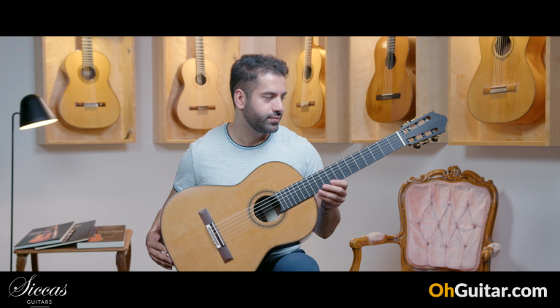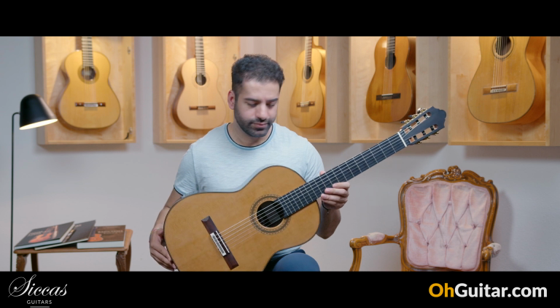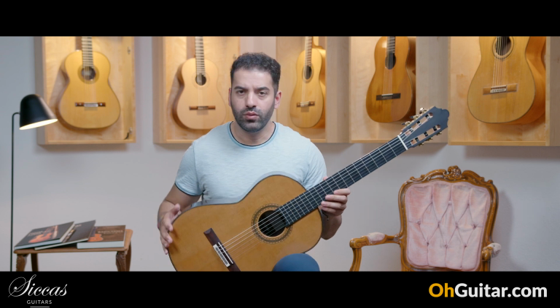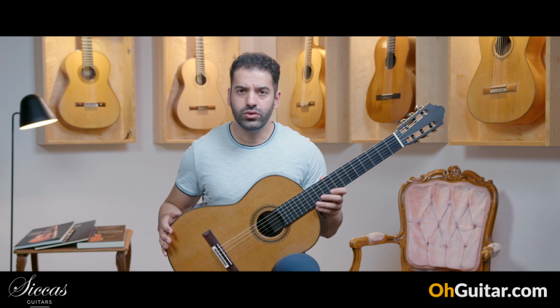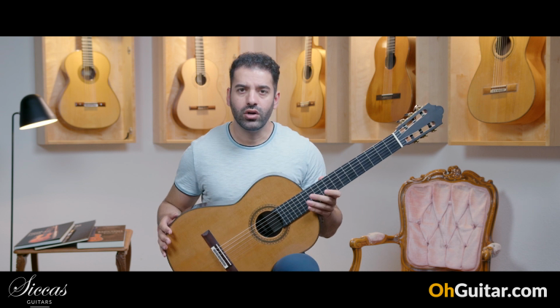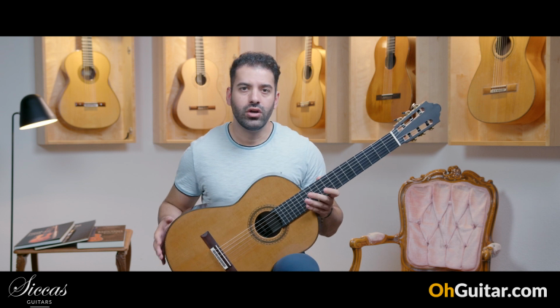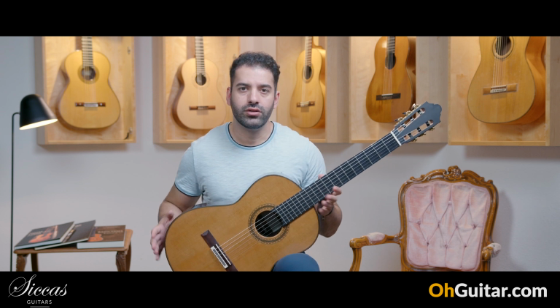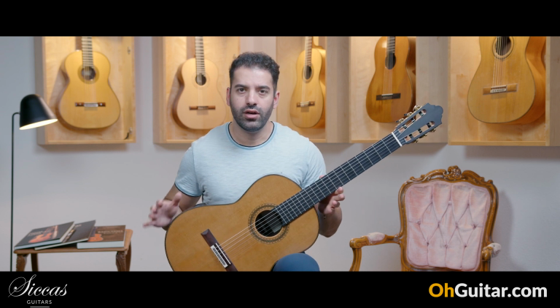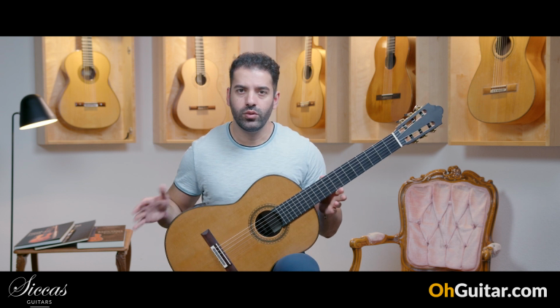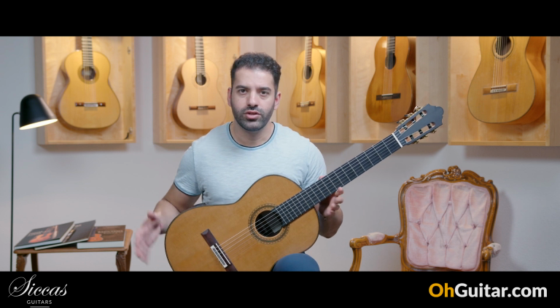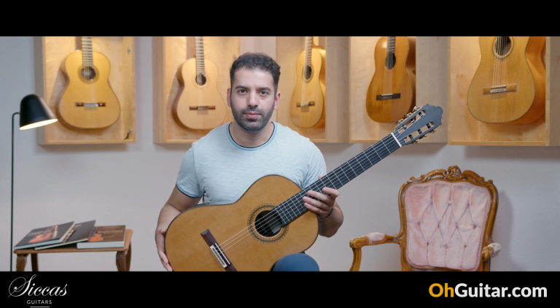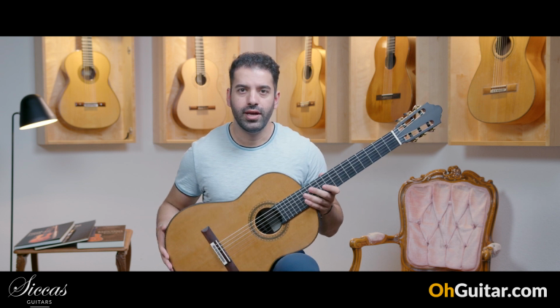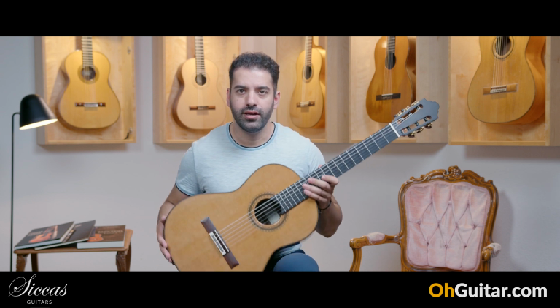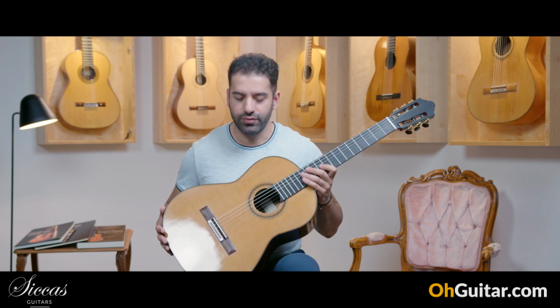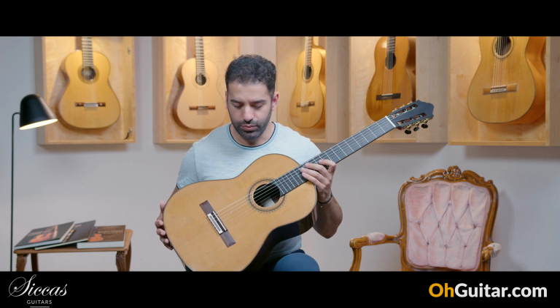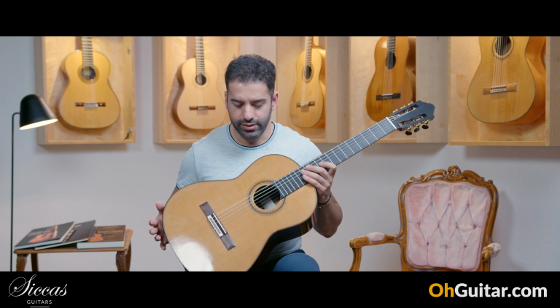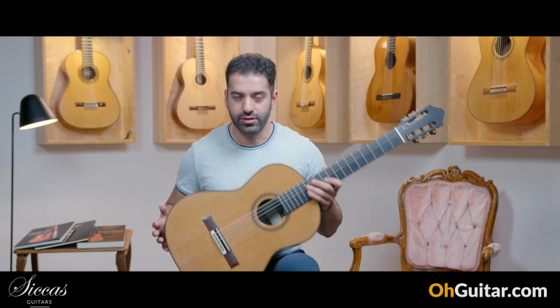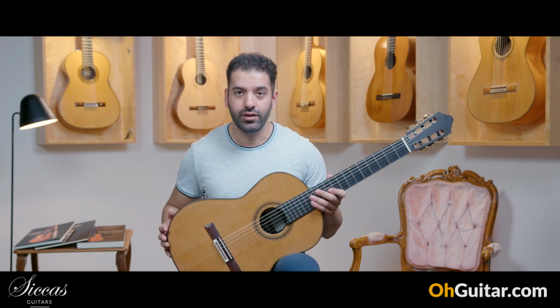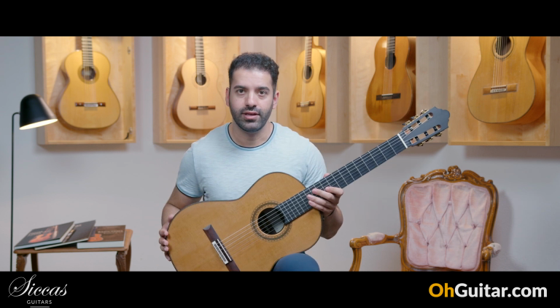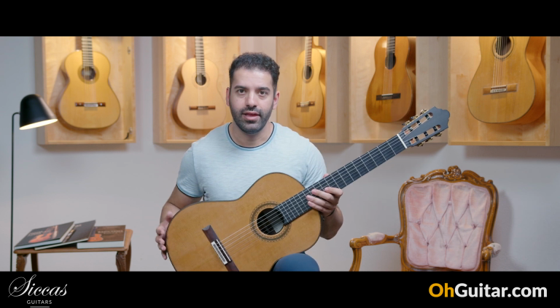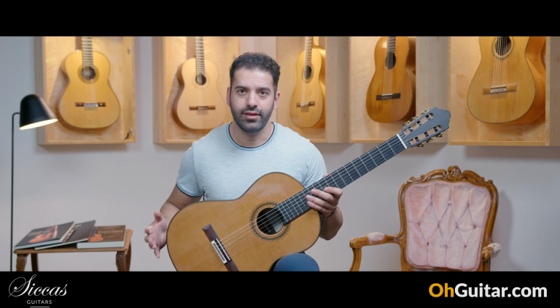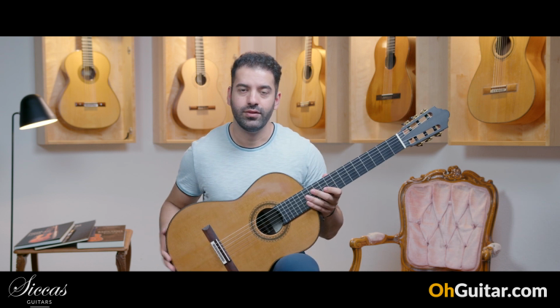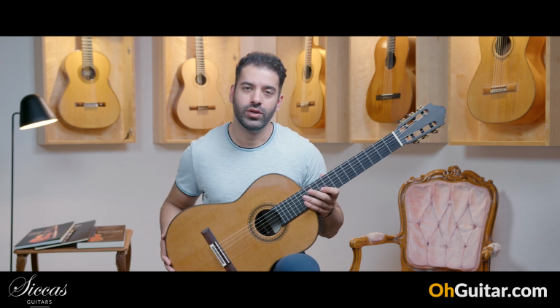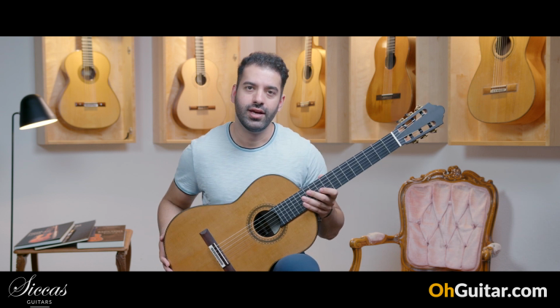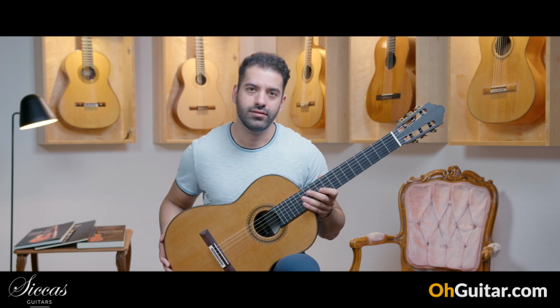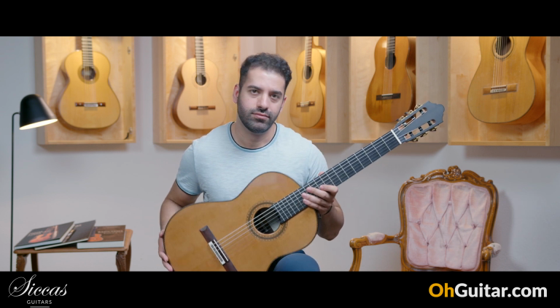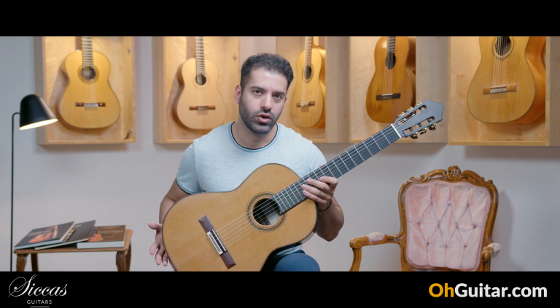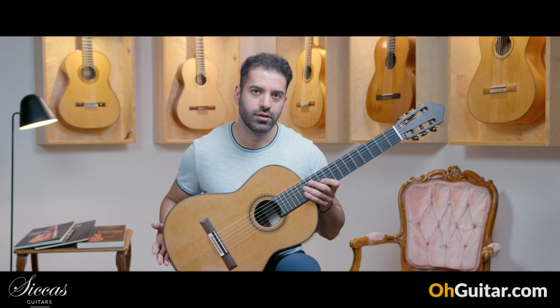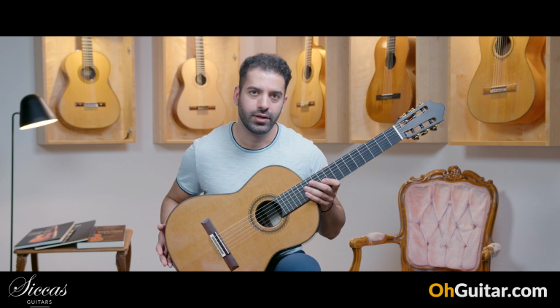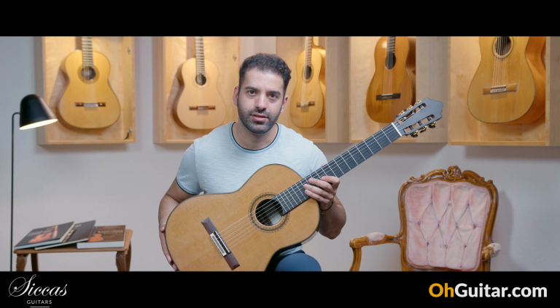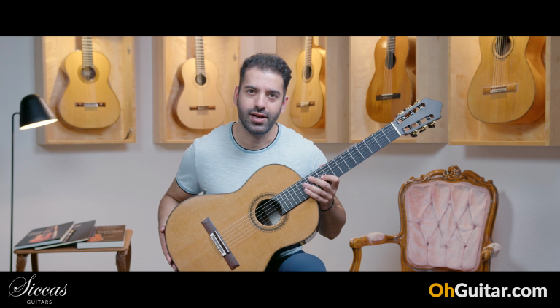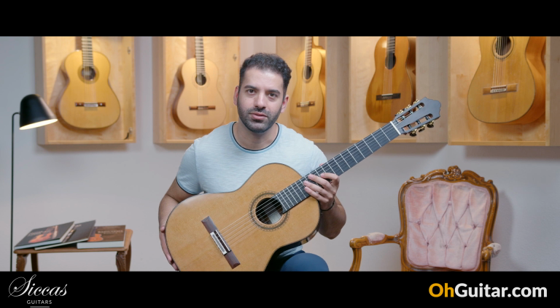I won't talk a lot — I will just play a few pieces on it and then we can talk about the sound.